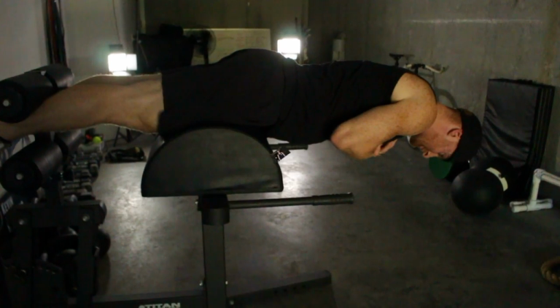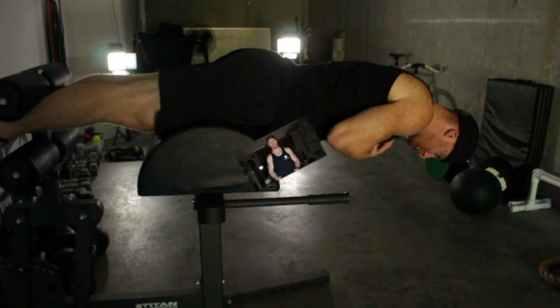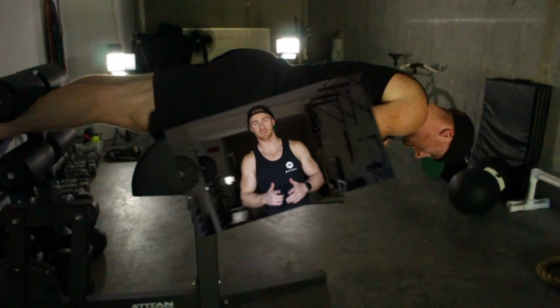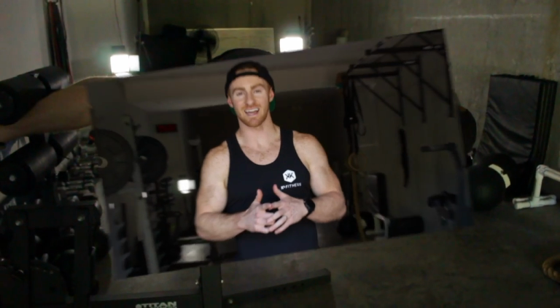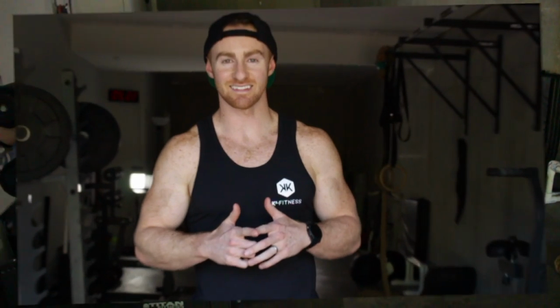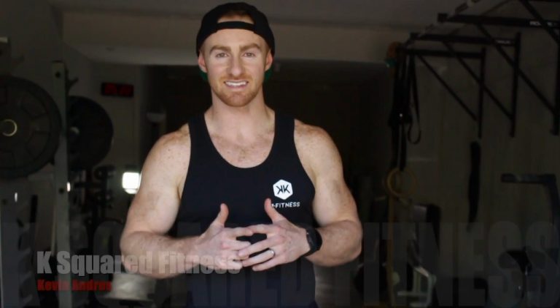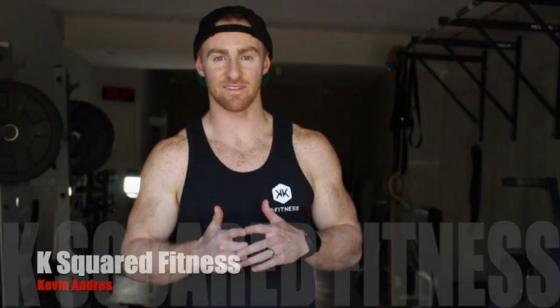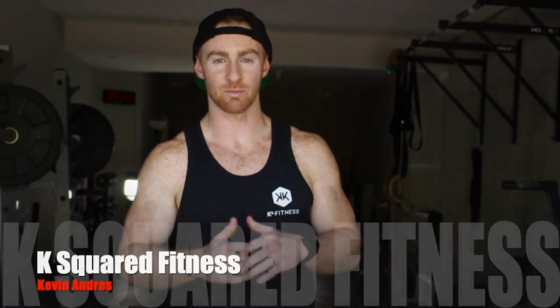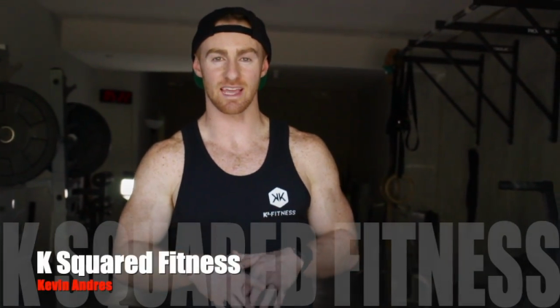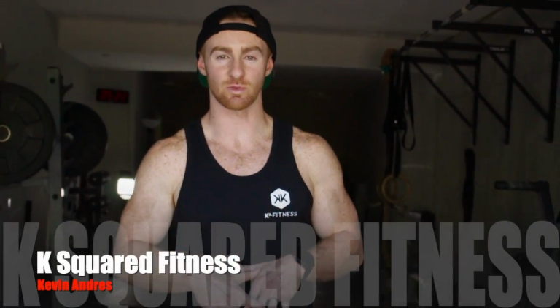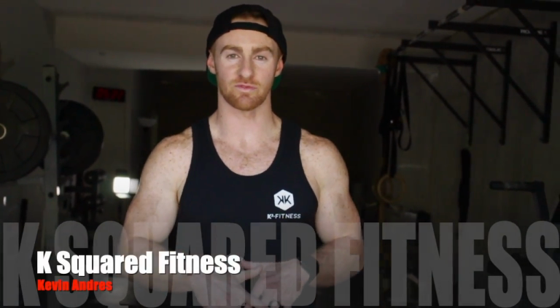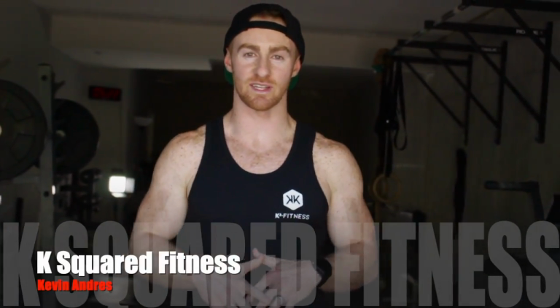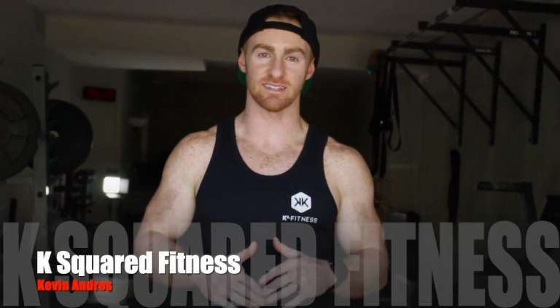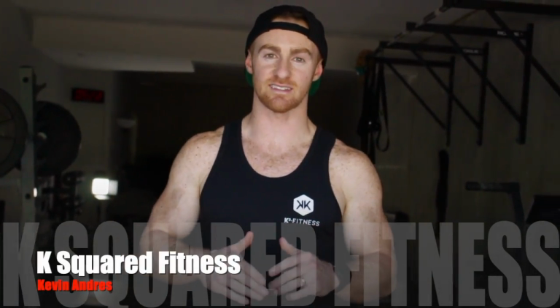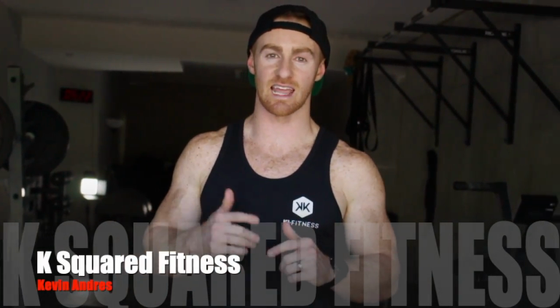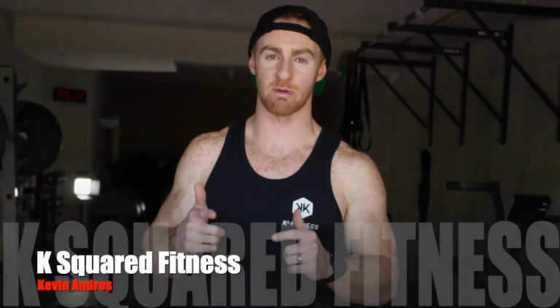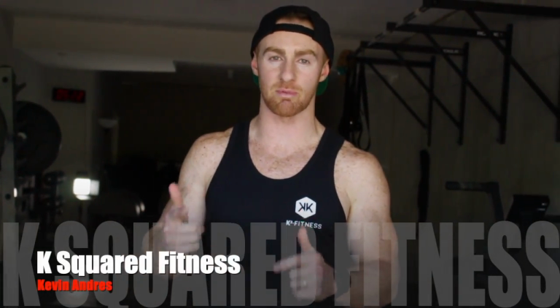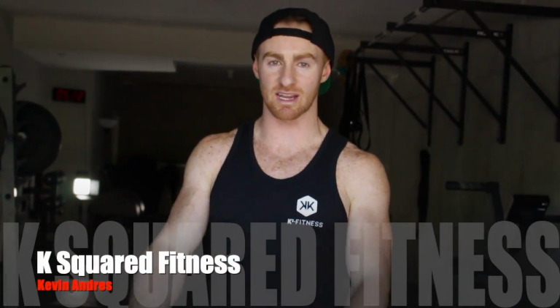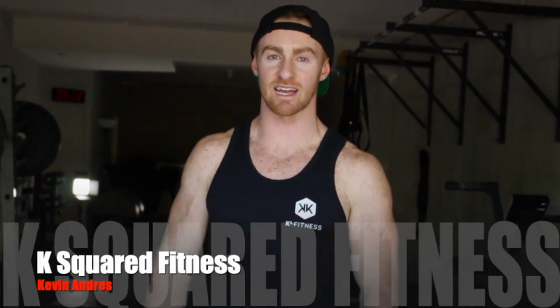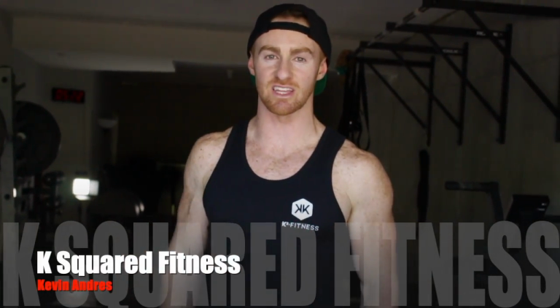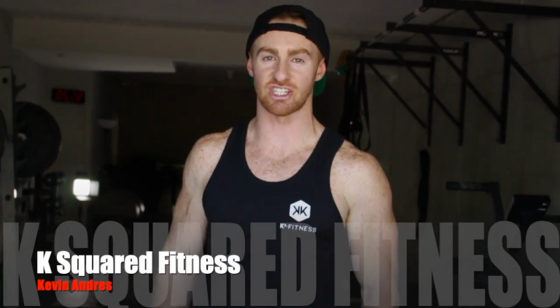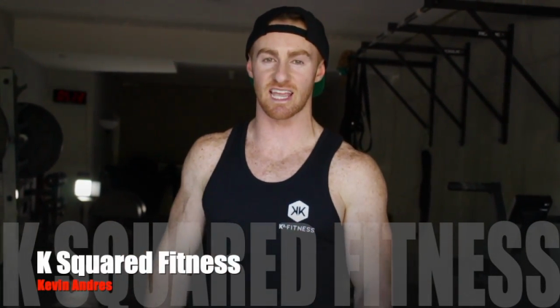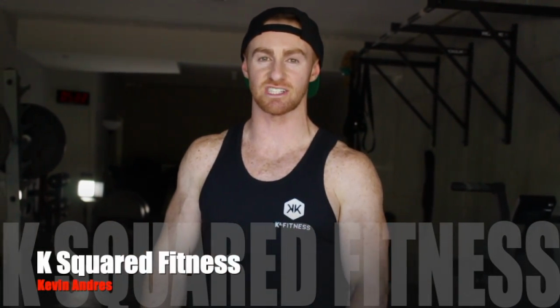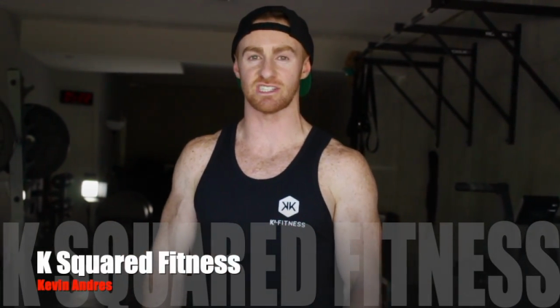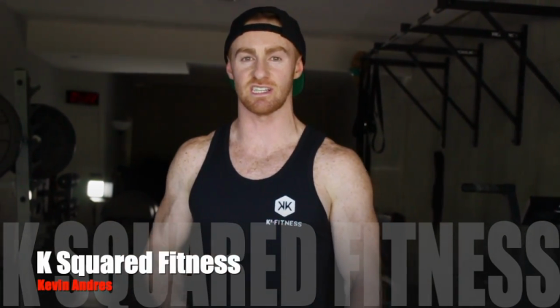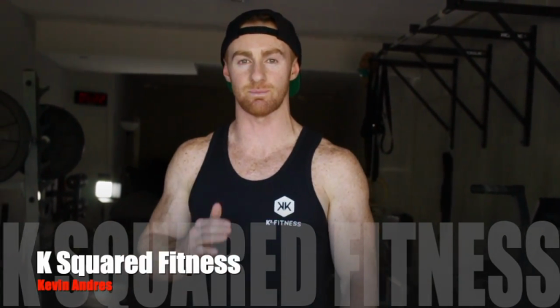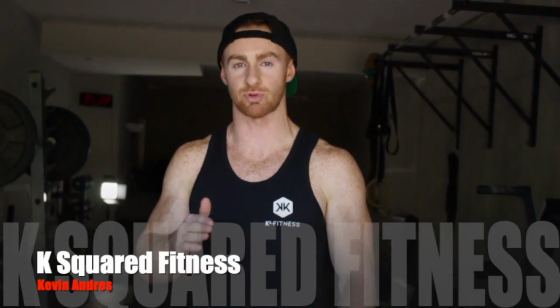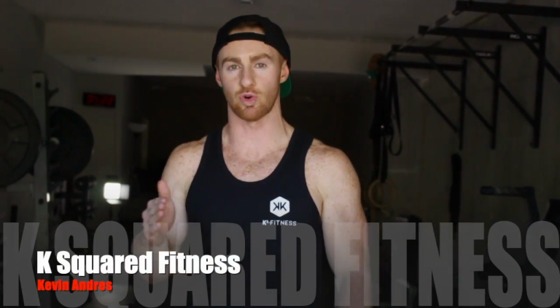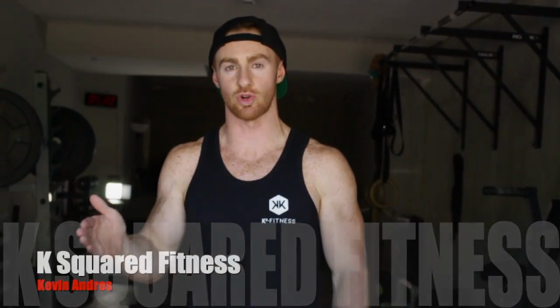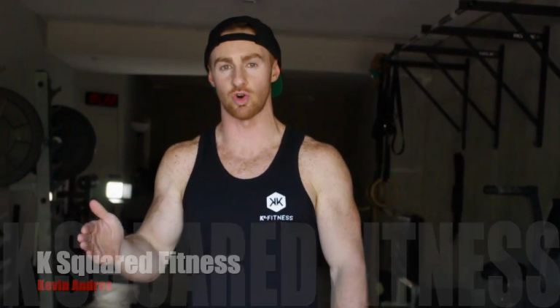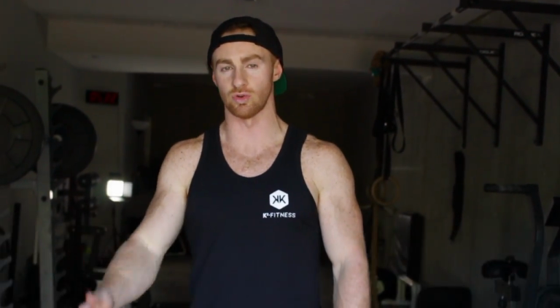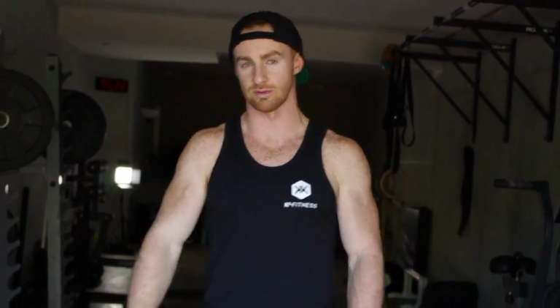What's up guys, this is Cameron from K-Squared Fitness and today we are going to be bringing out the GHG prone hold.